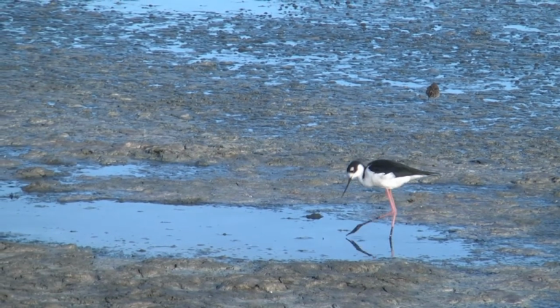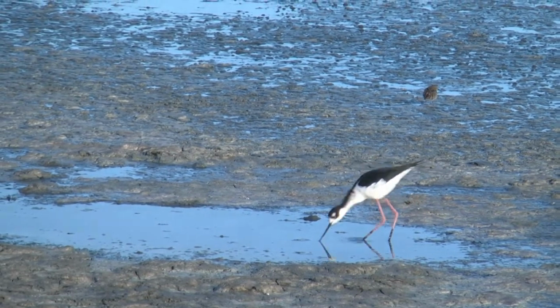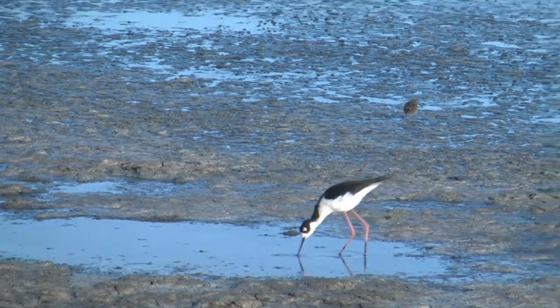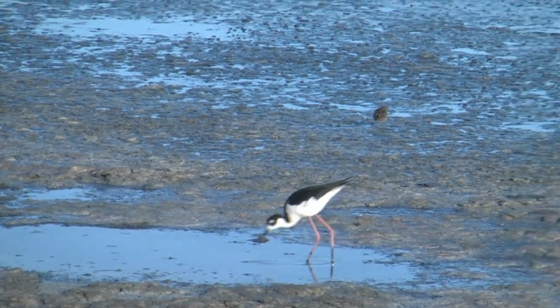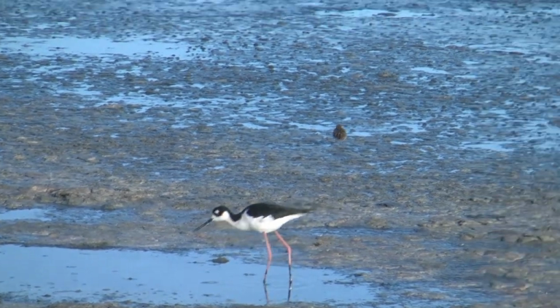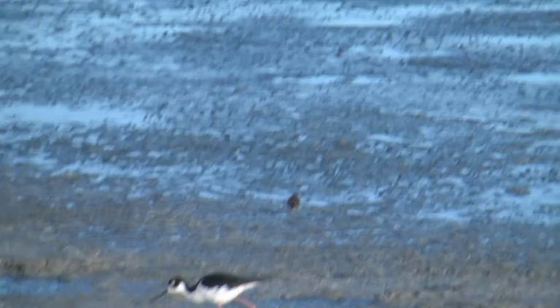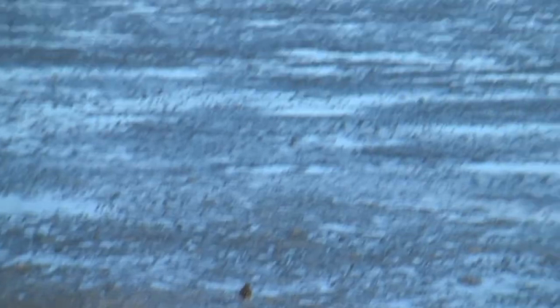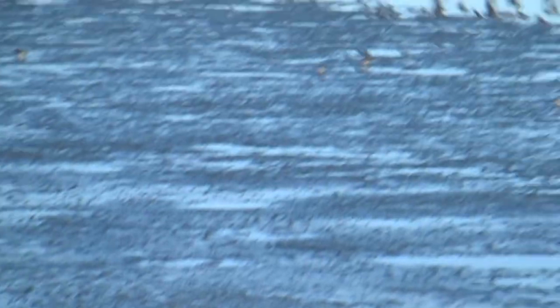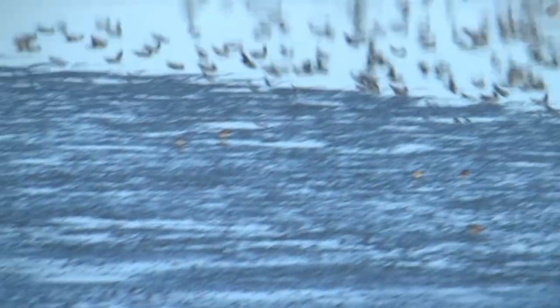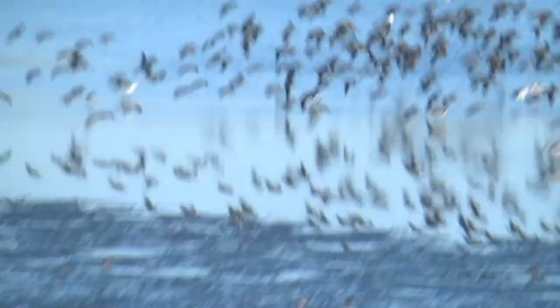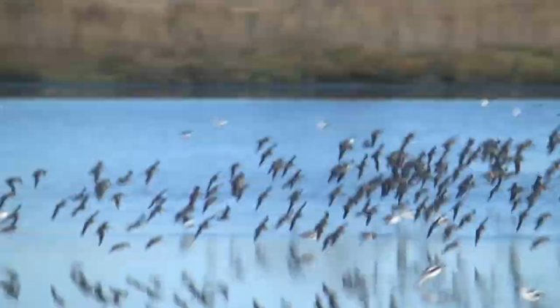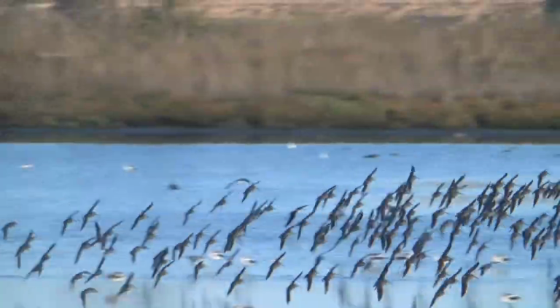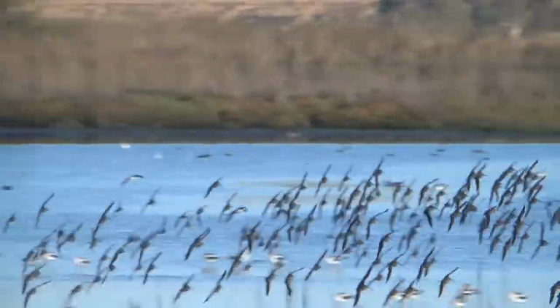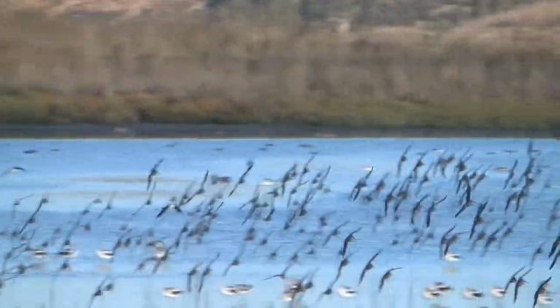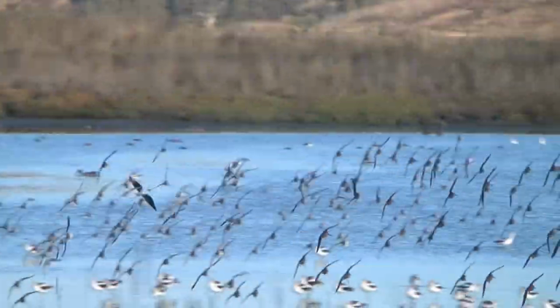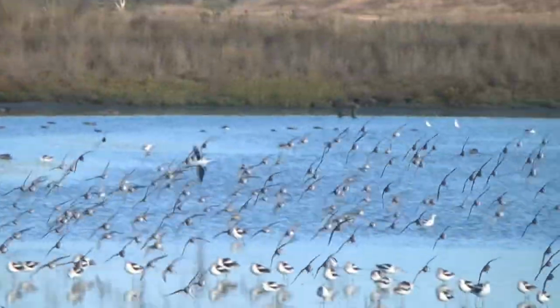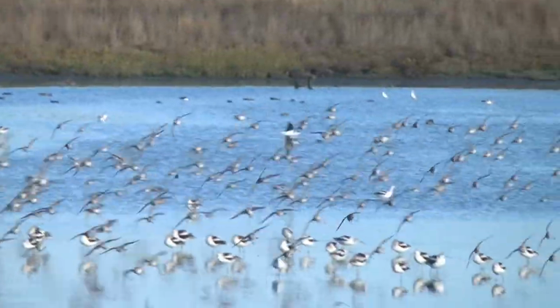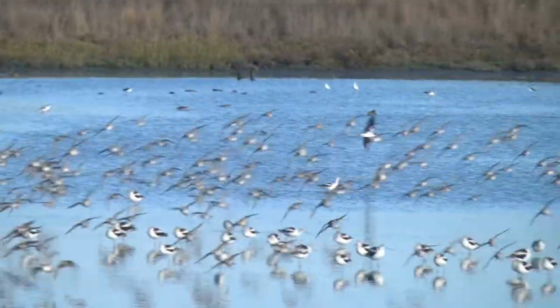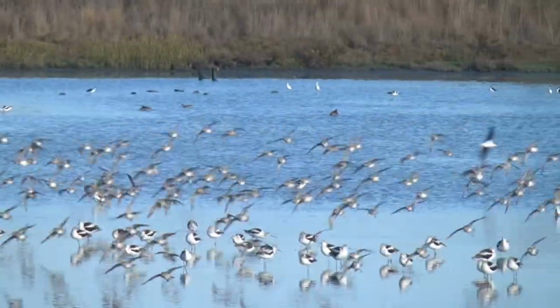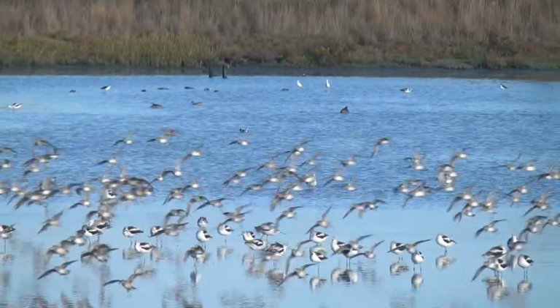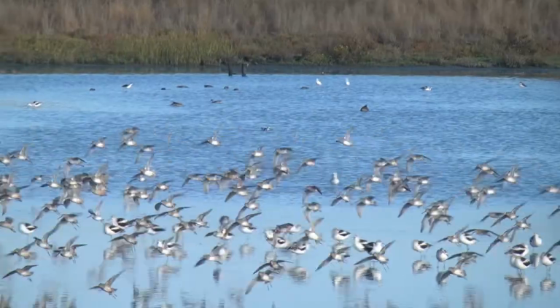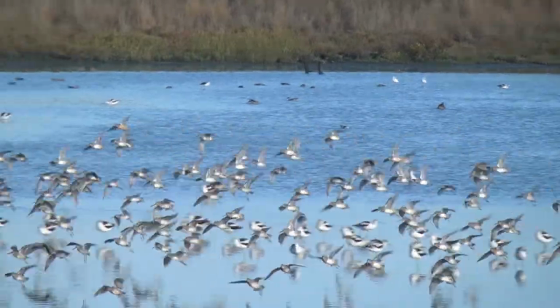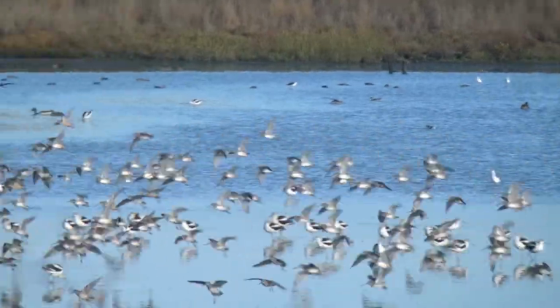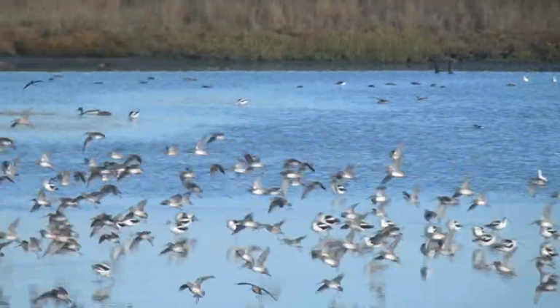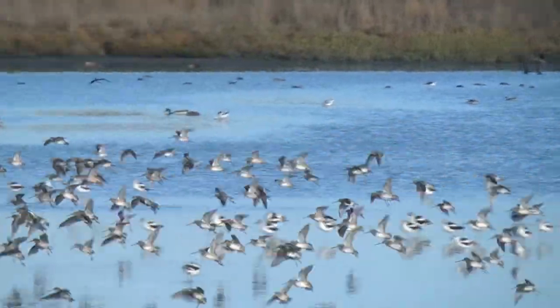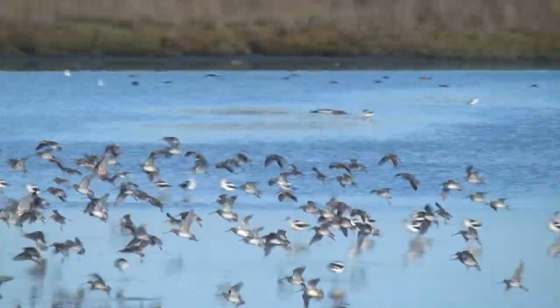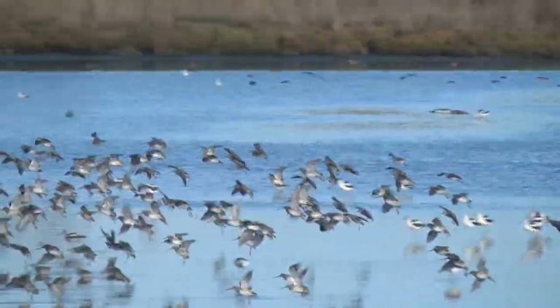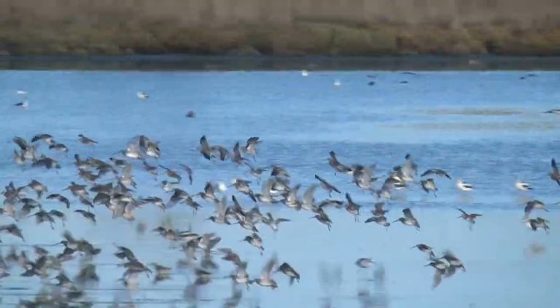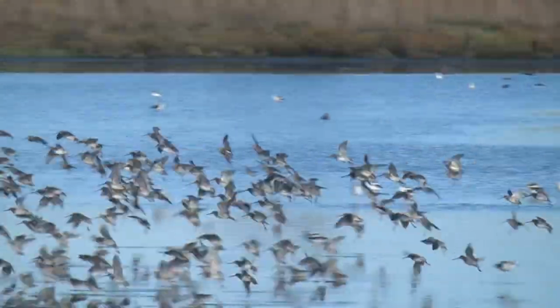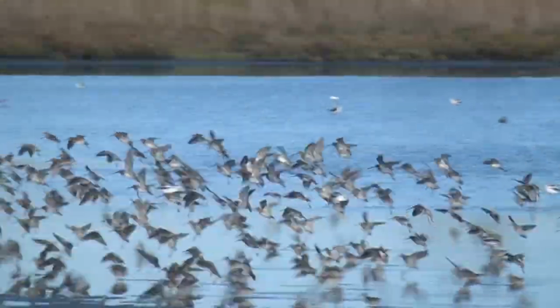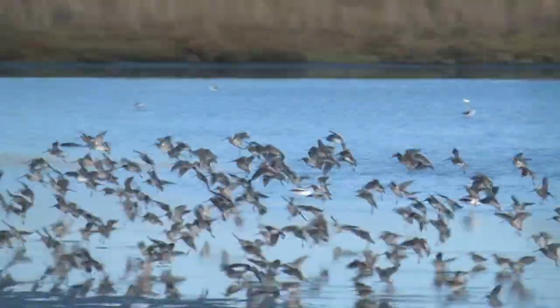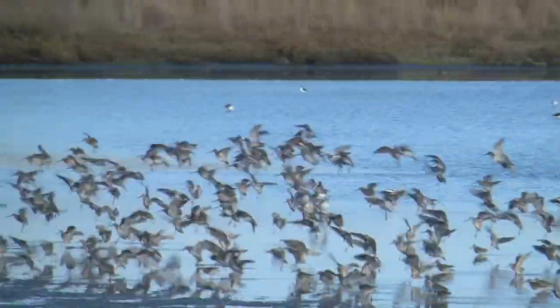Similar strategies are used by others, including a large flock of landing godwits.